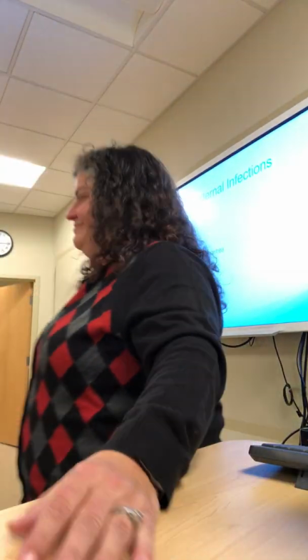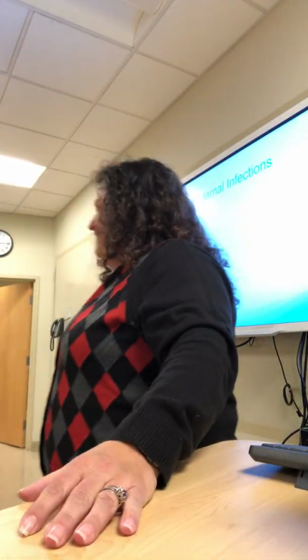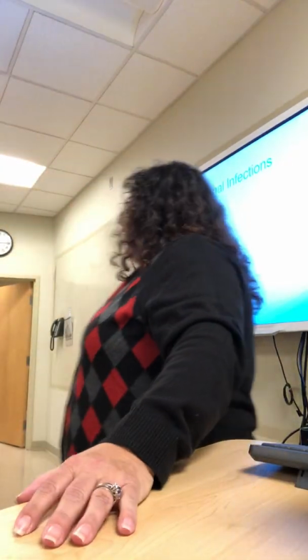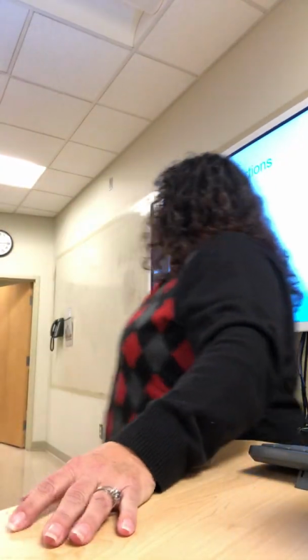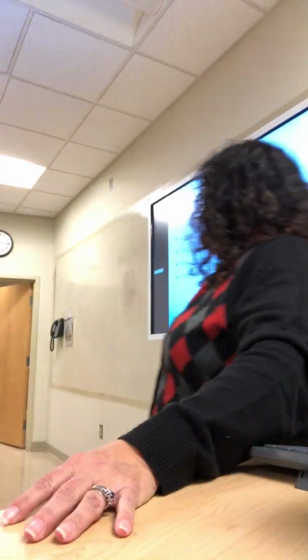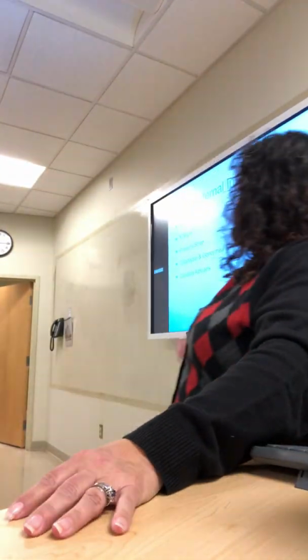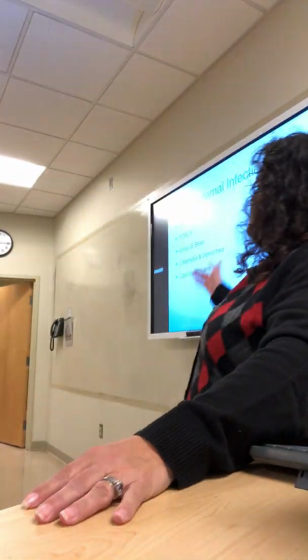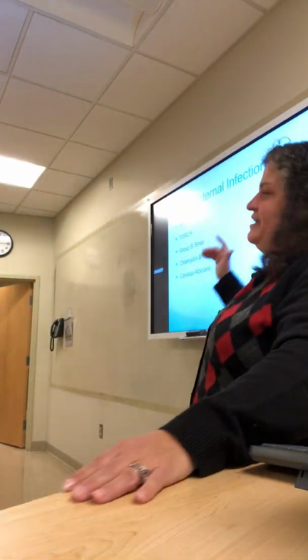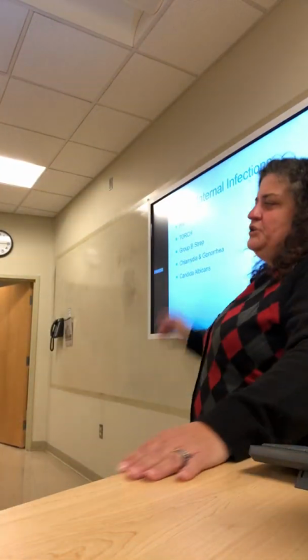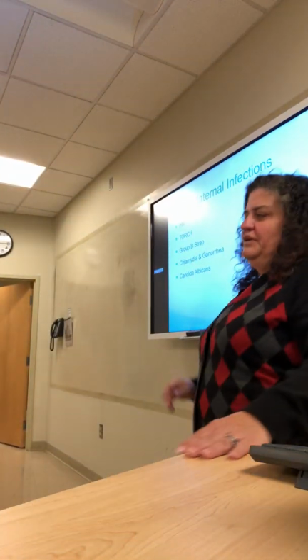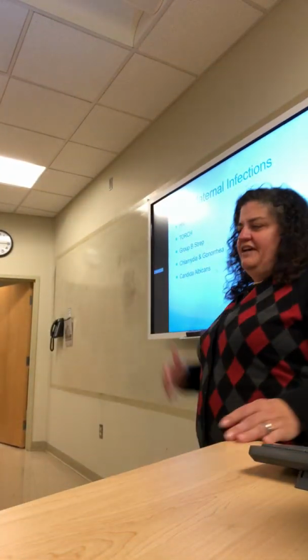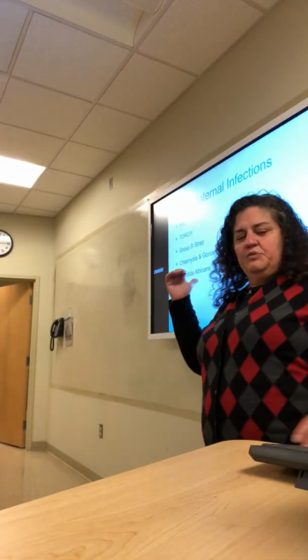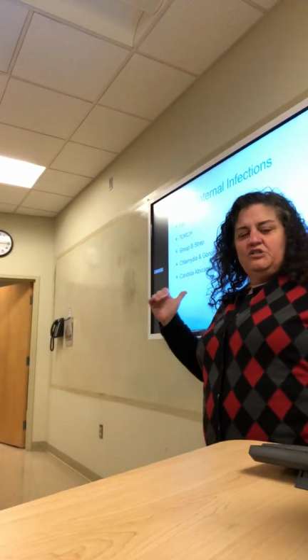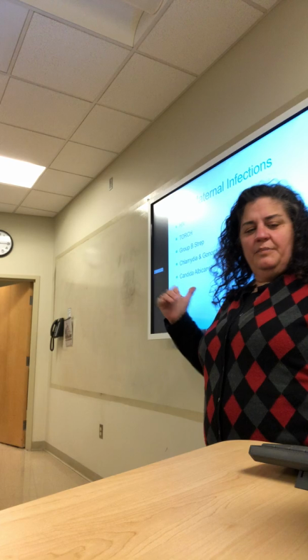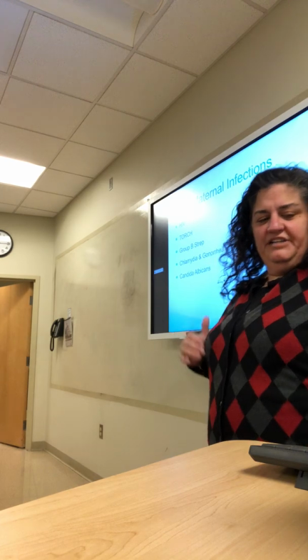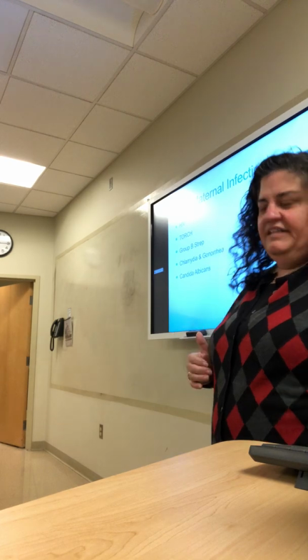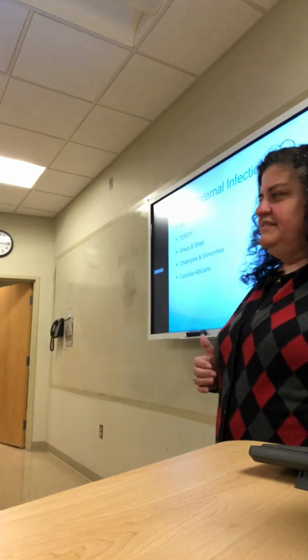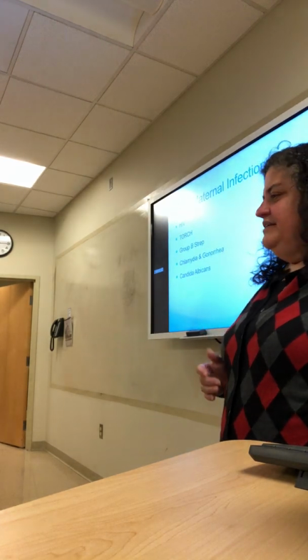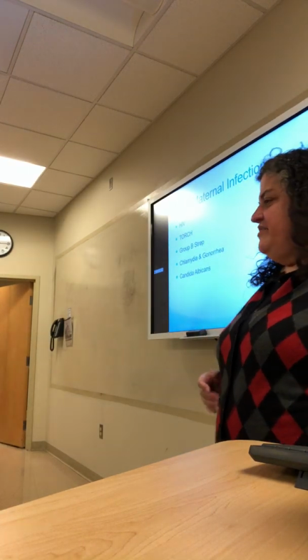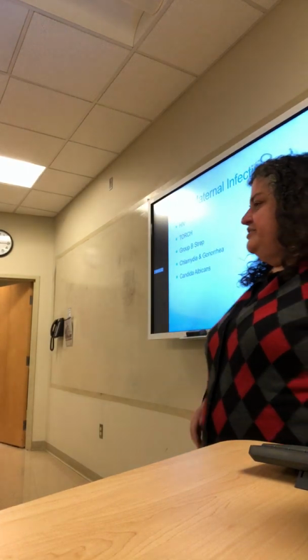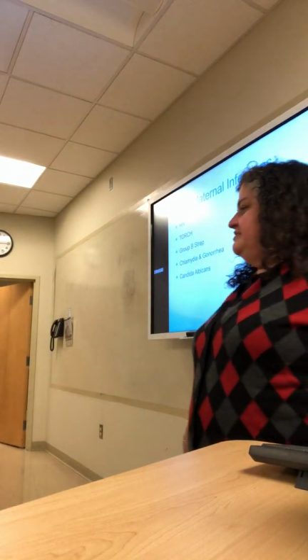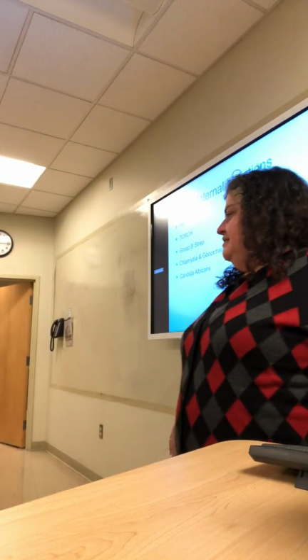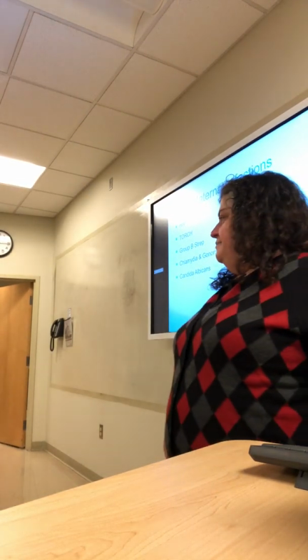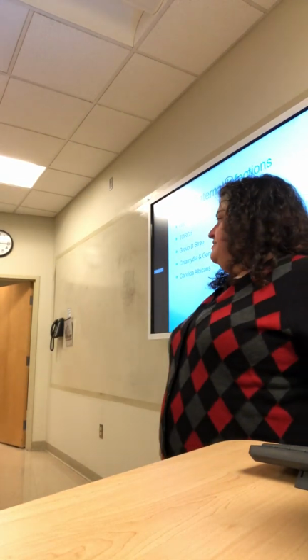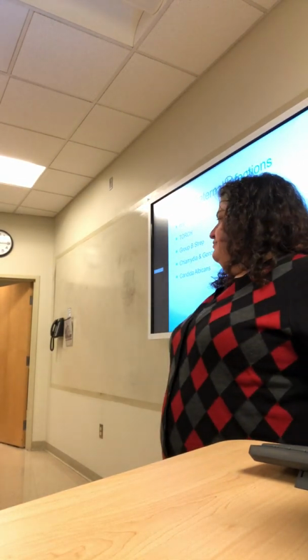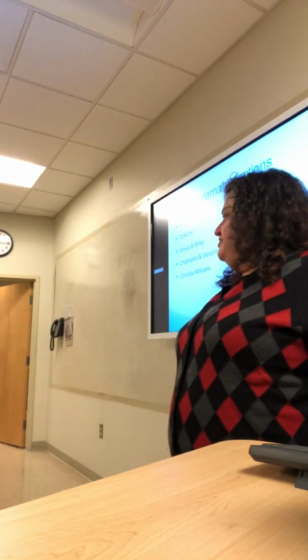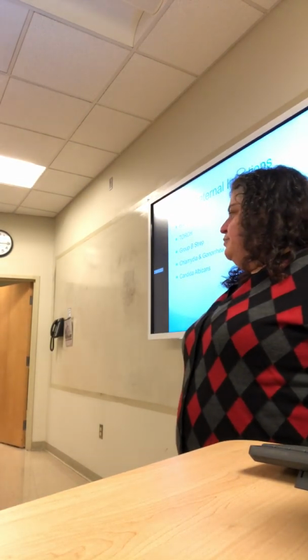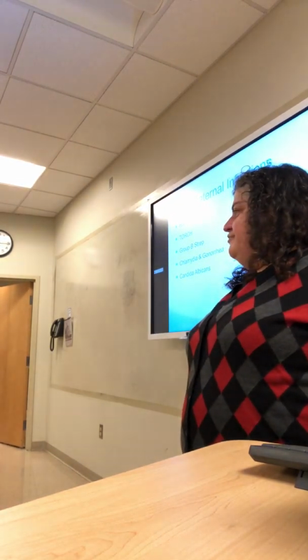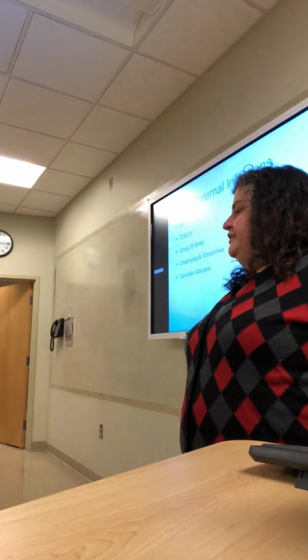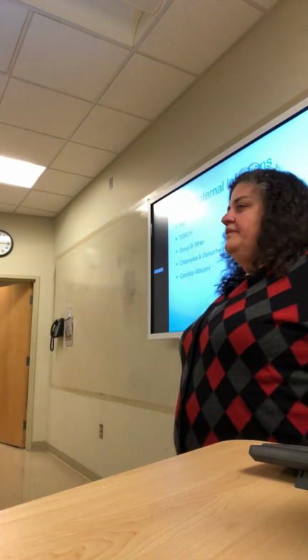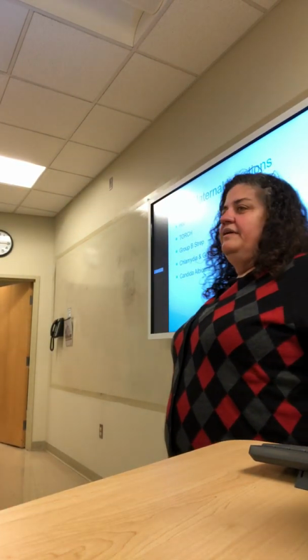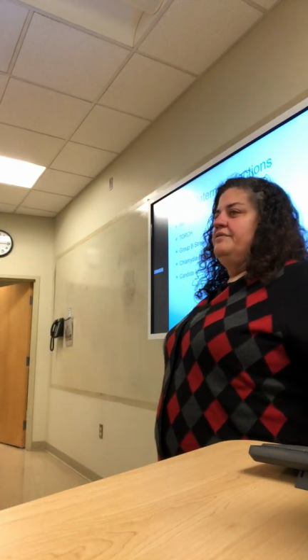All right, so we move on to maternal infections. We're going to talk about each of these infections, some of which are more familiar than others.